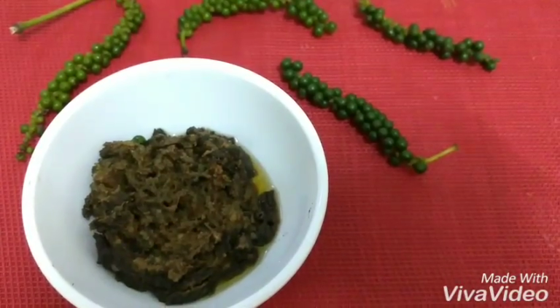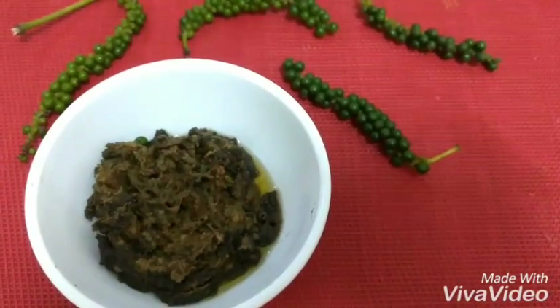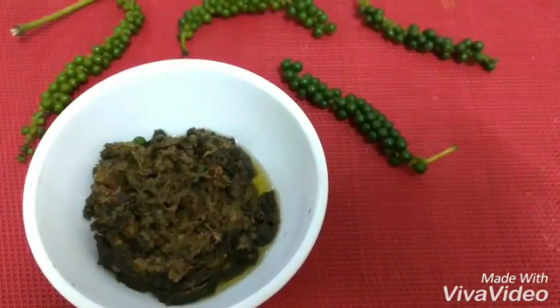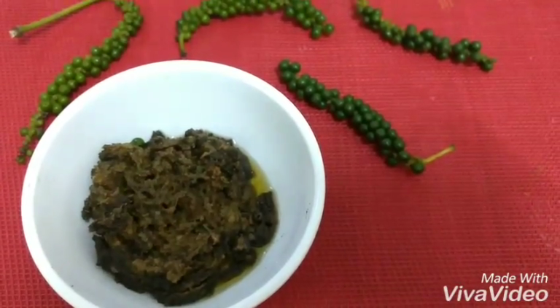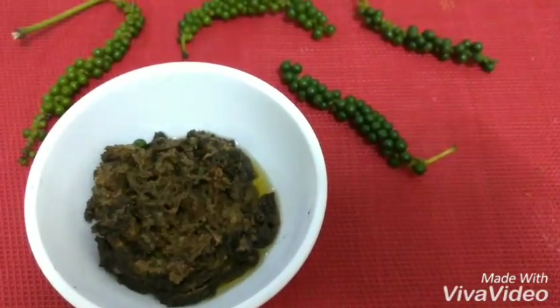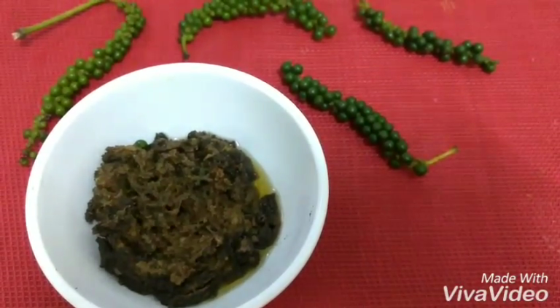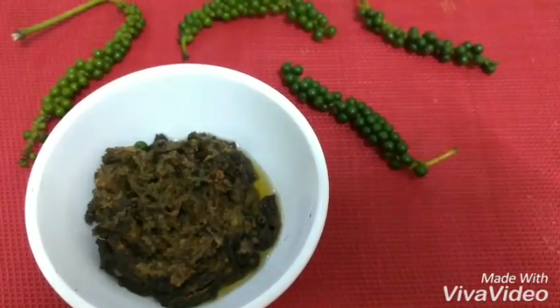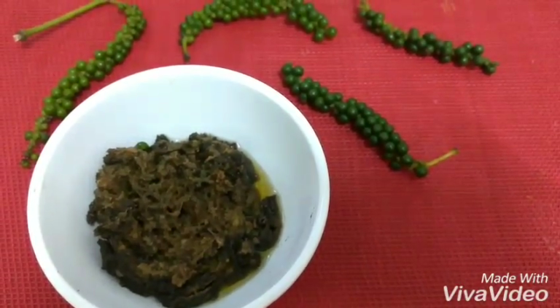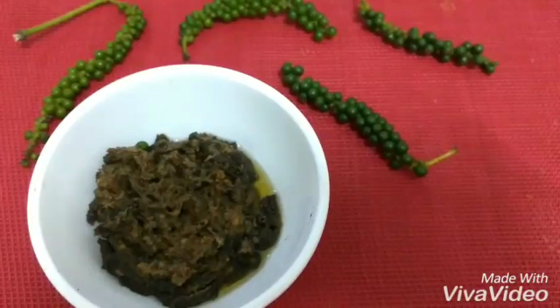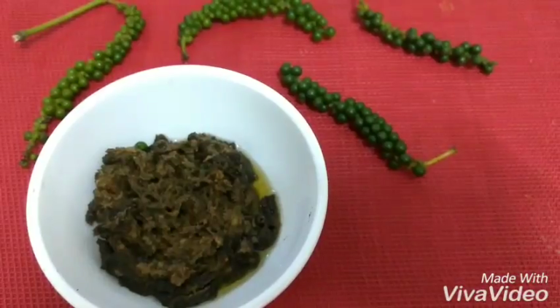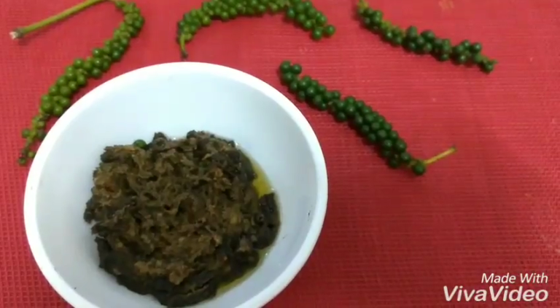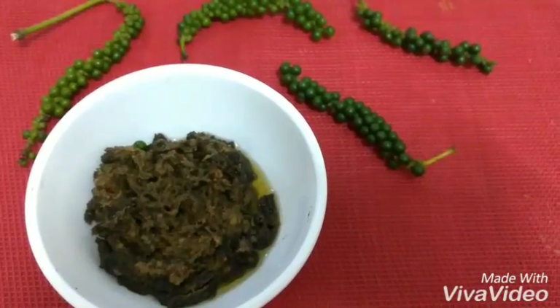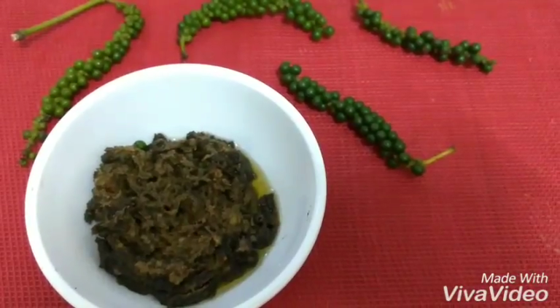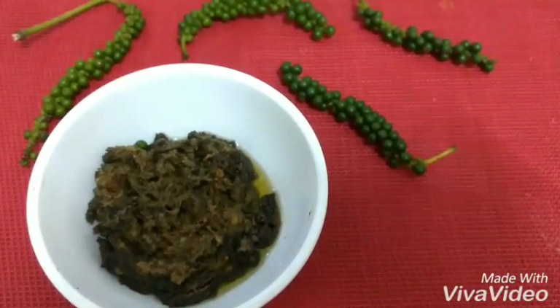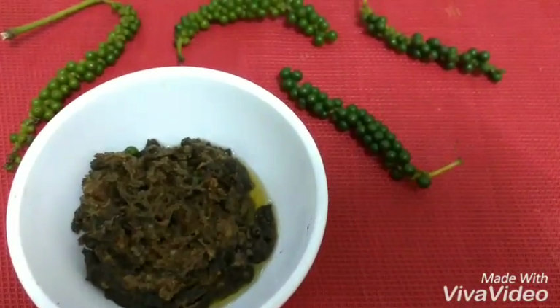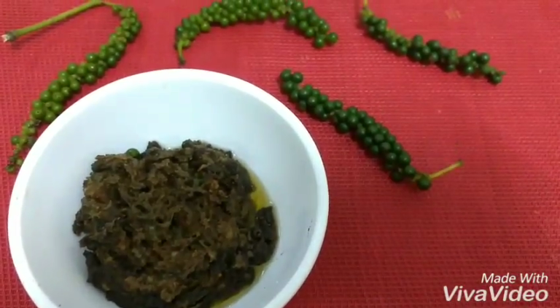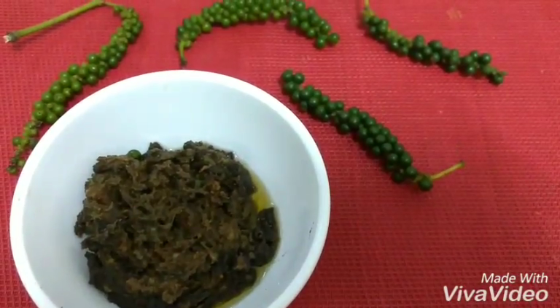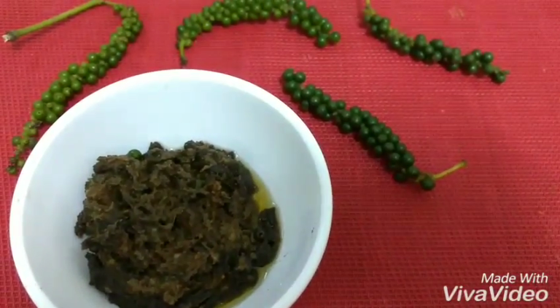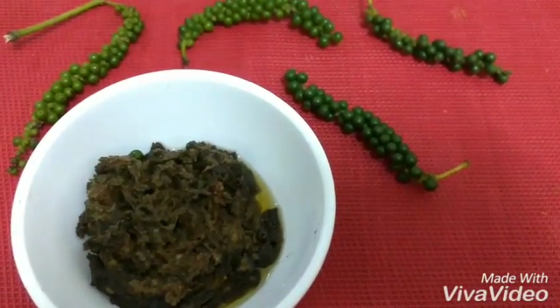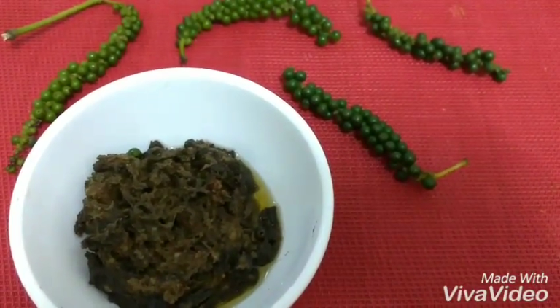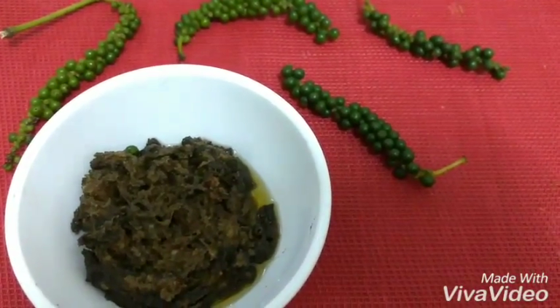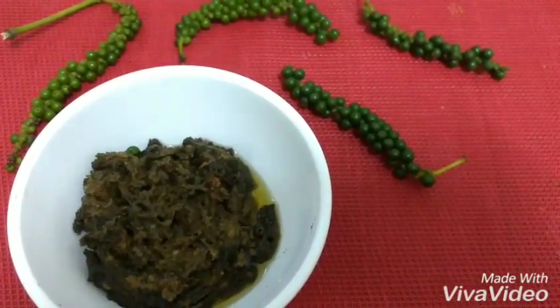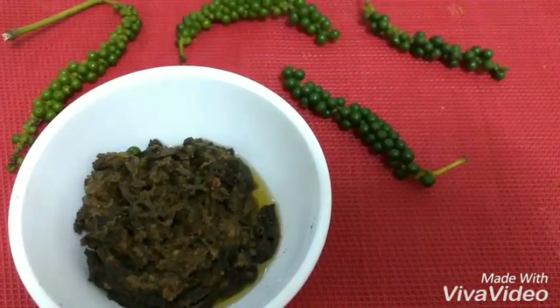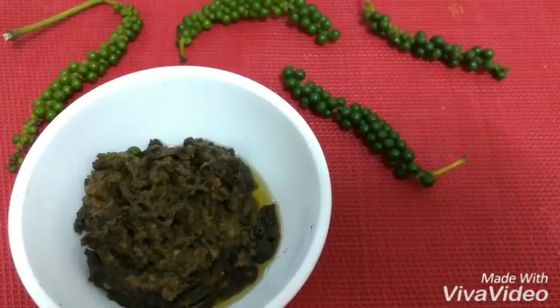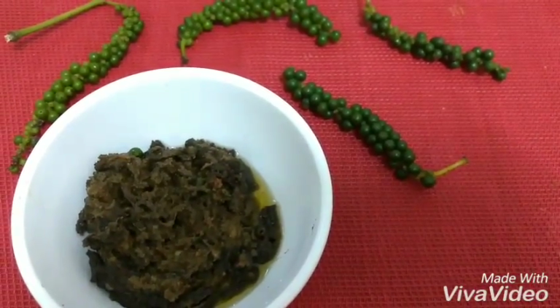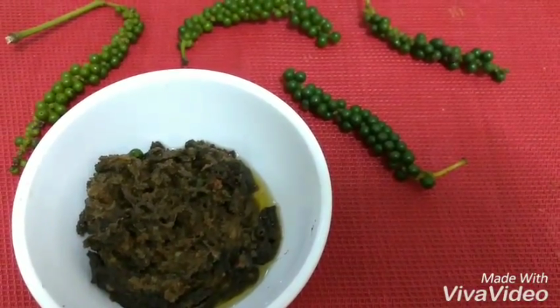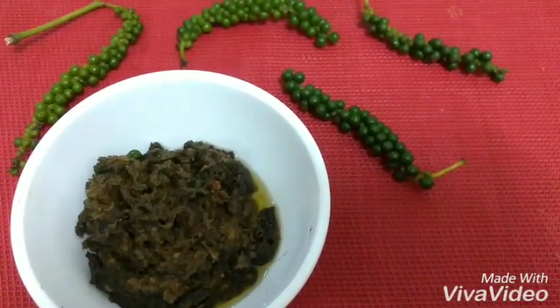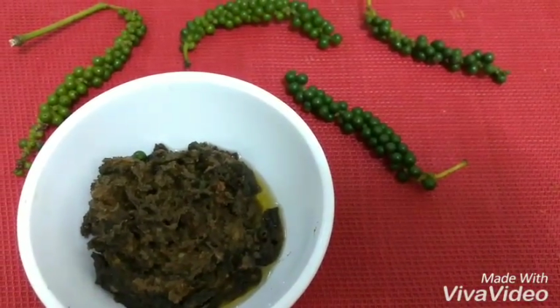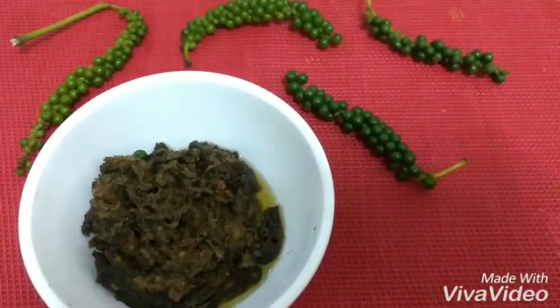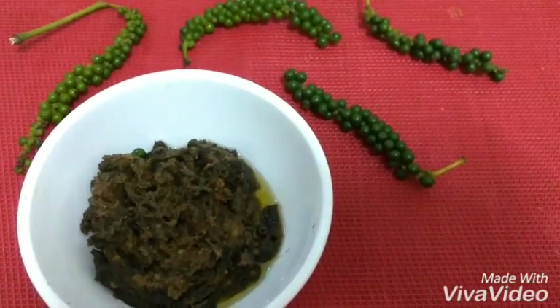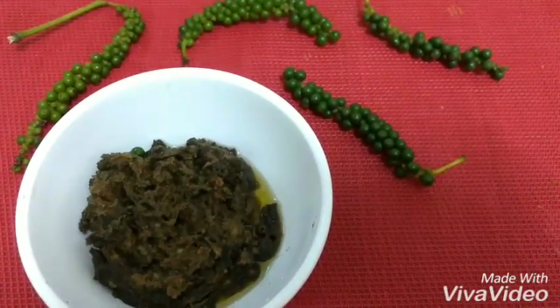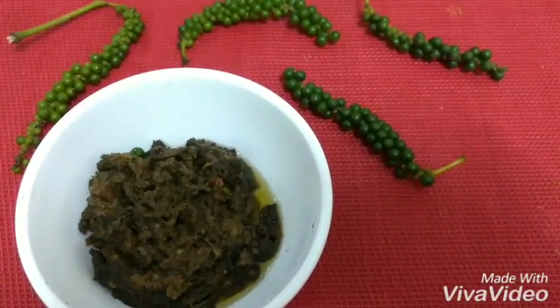Well friends, I hope you are going to make this dip. This is going to last you for more than 2 weeks if you keep it in the fridge.